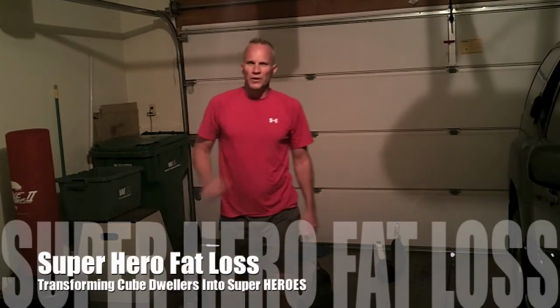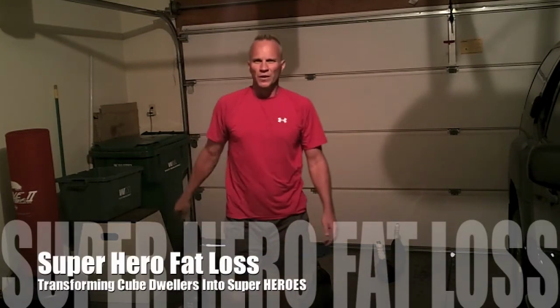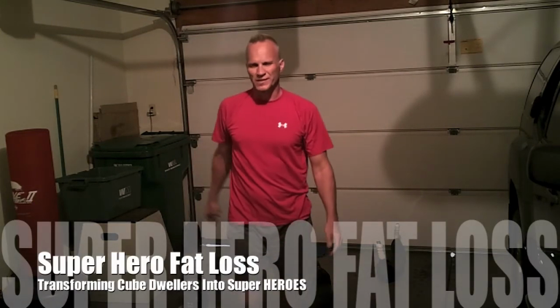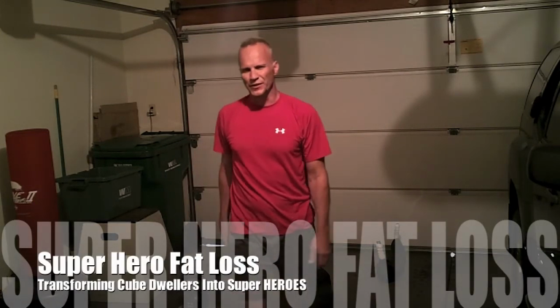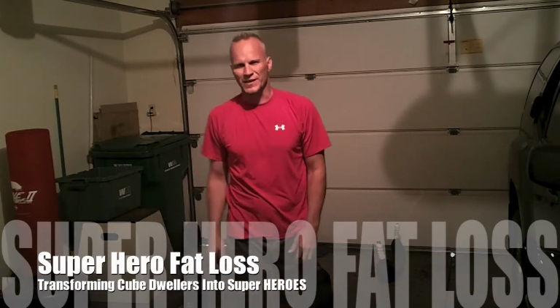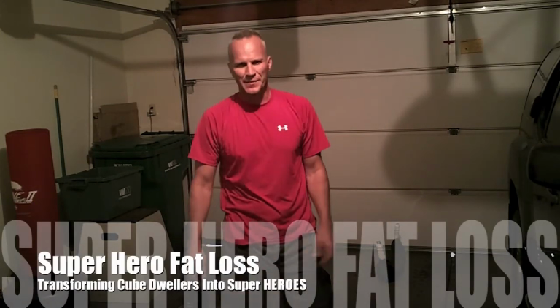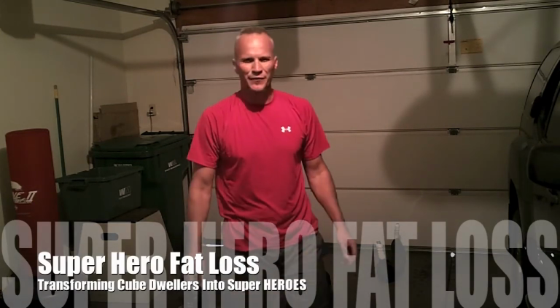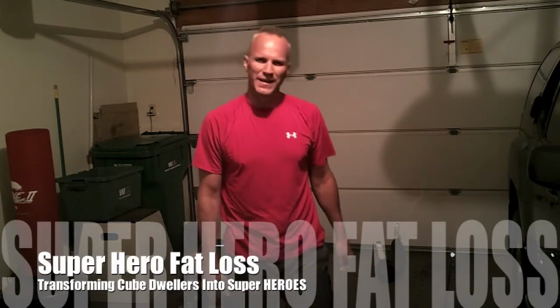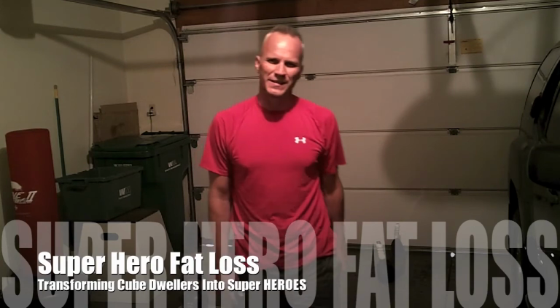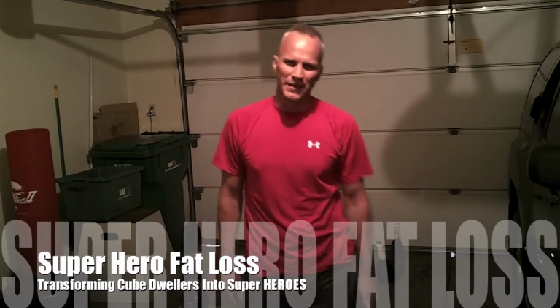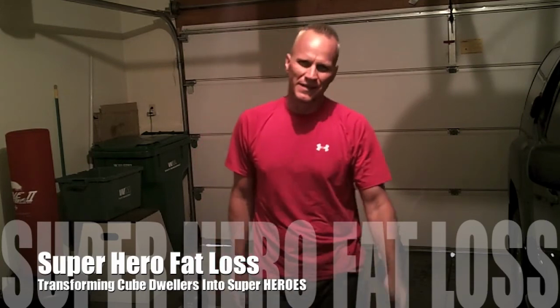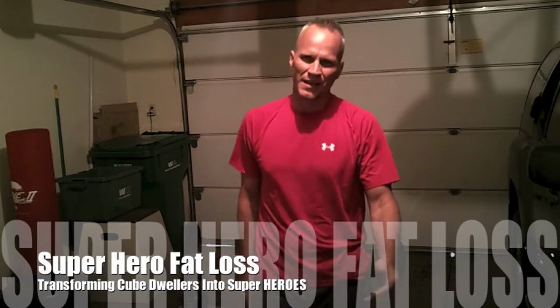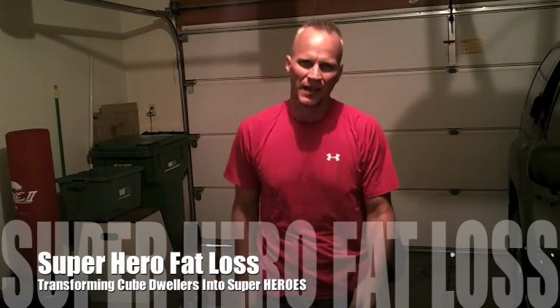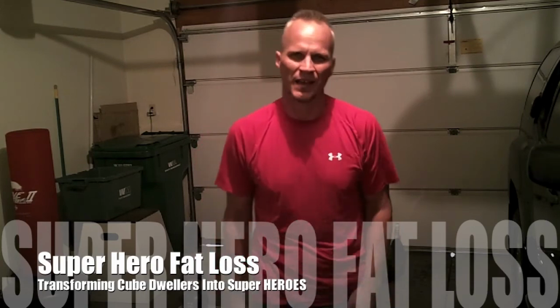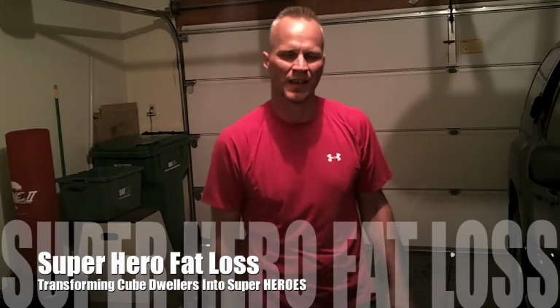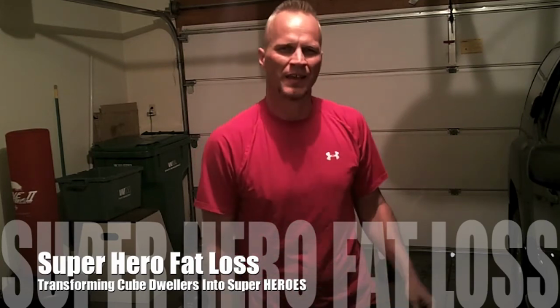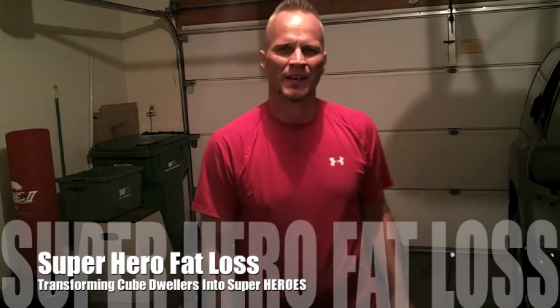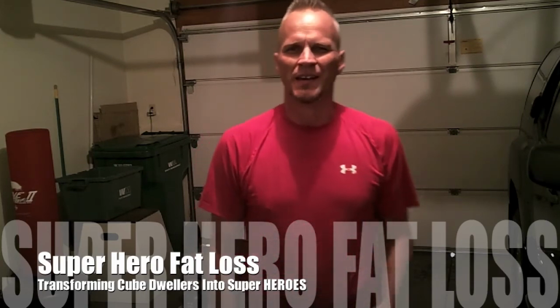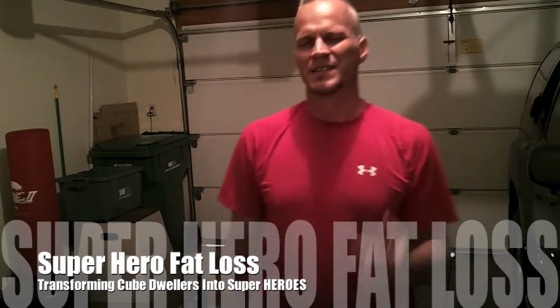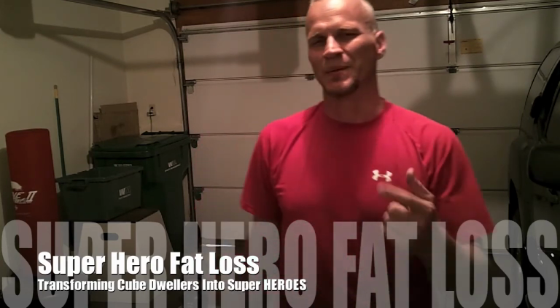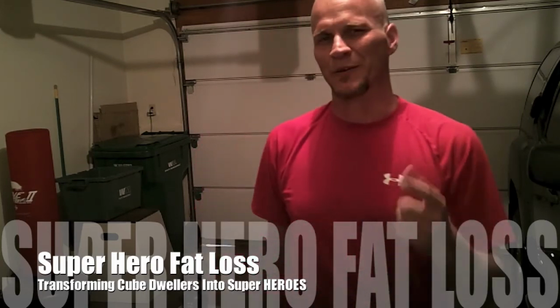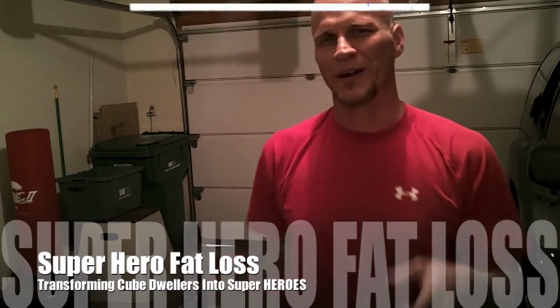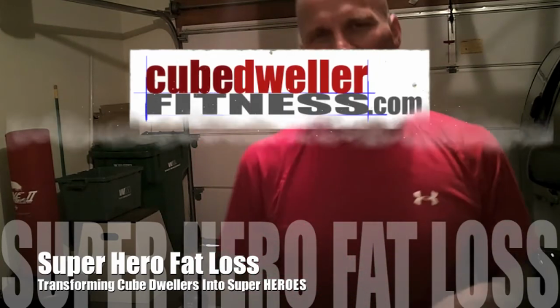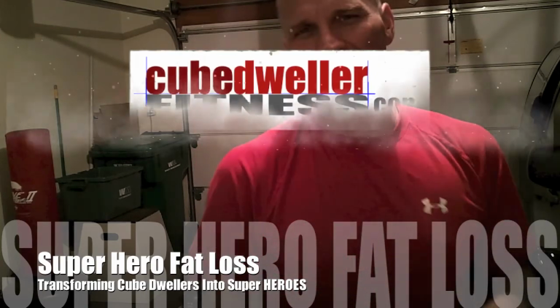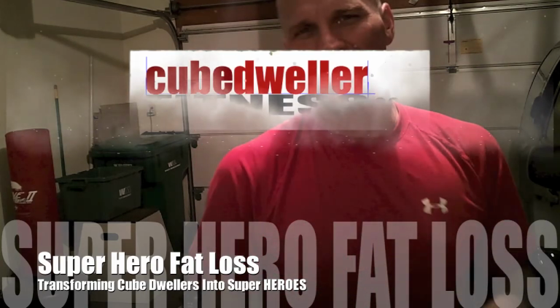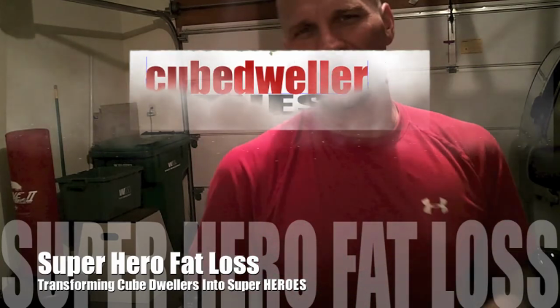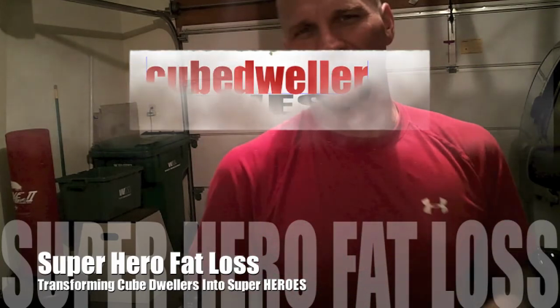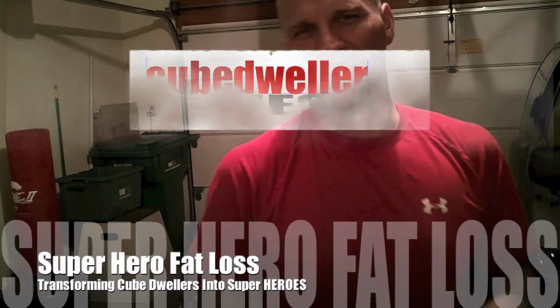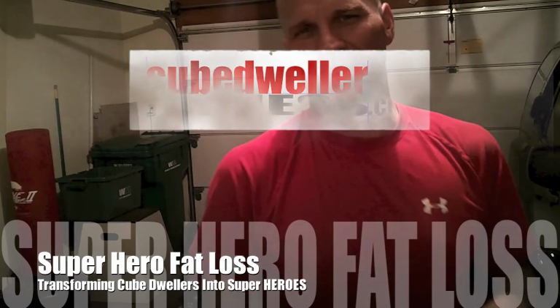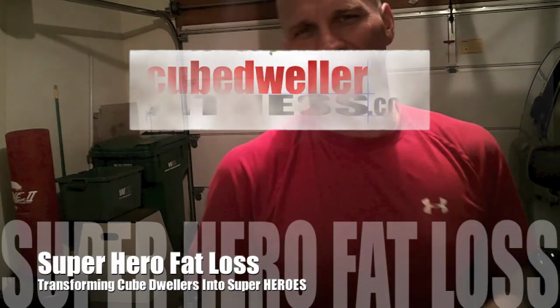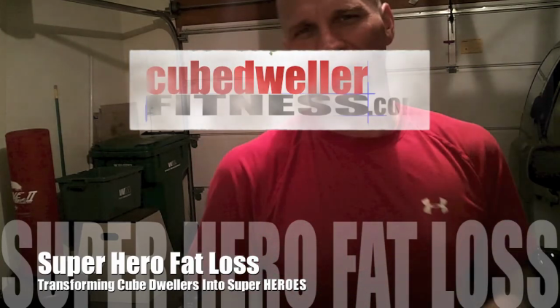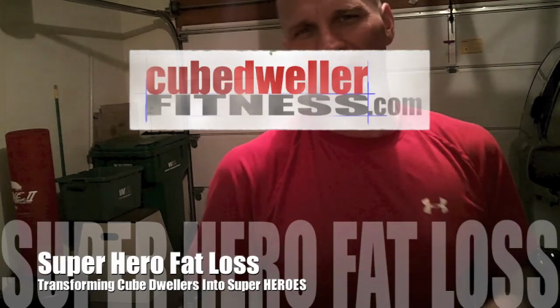Set your timer for 18 minutes. Let's see how many rounds you get.